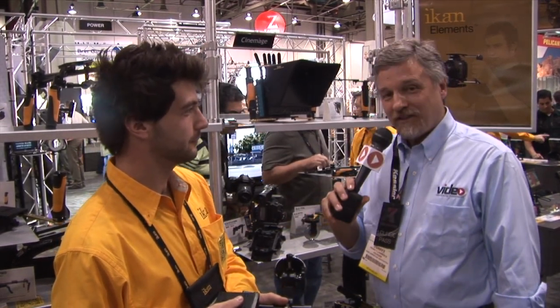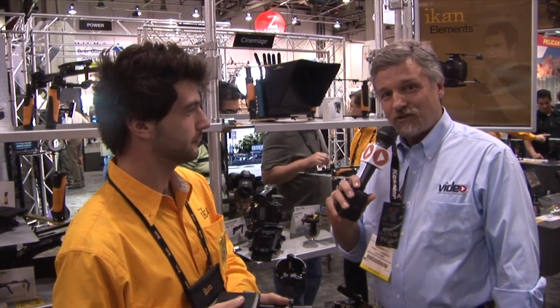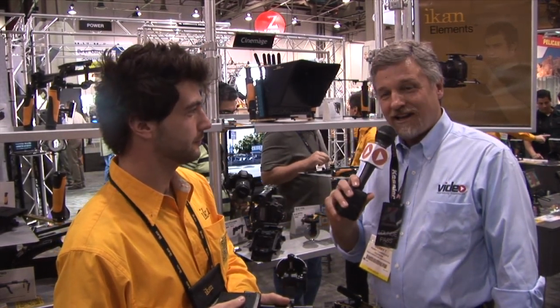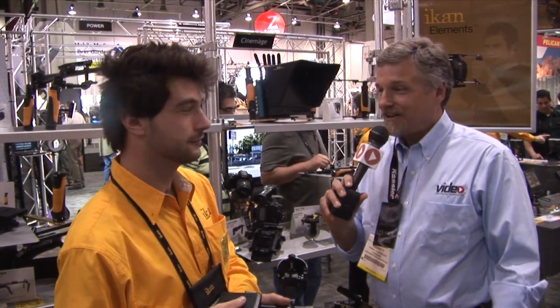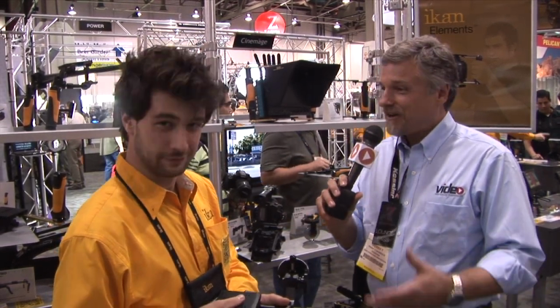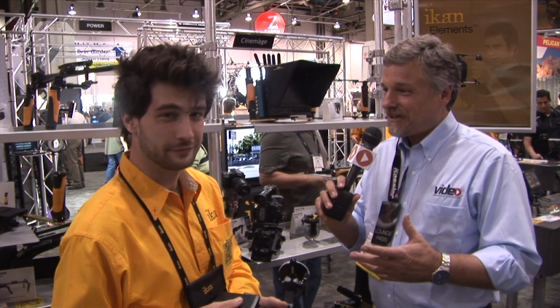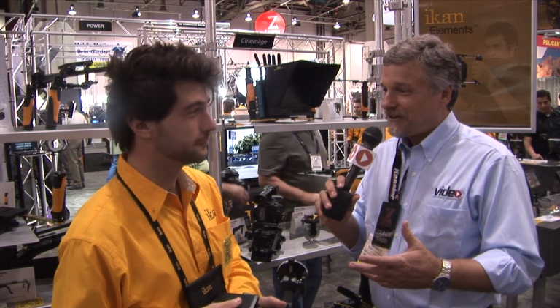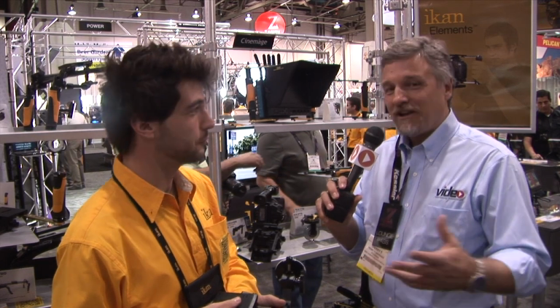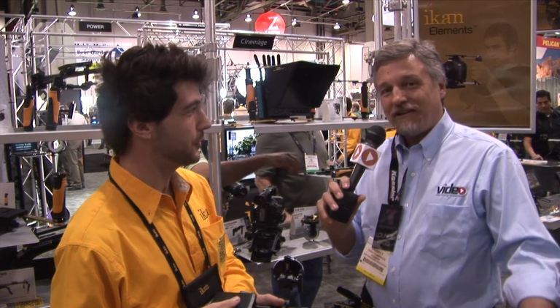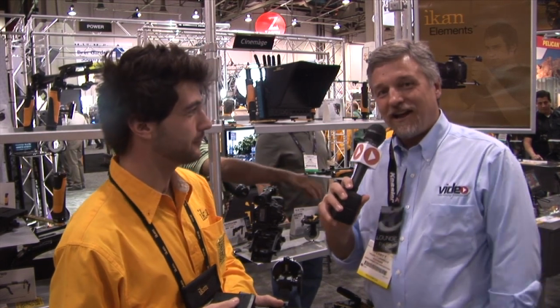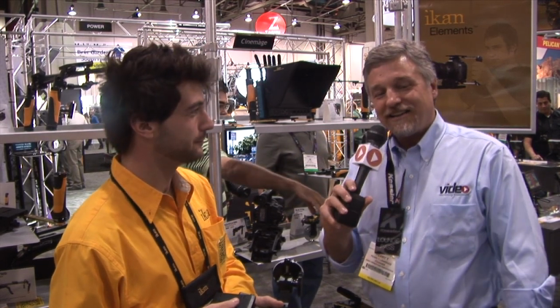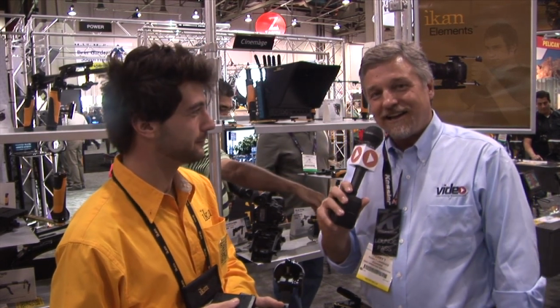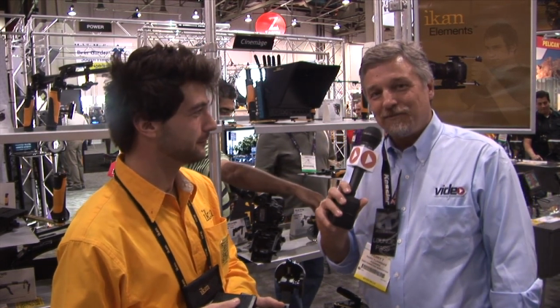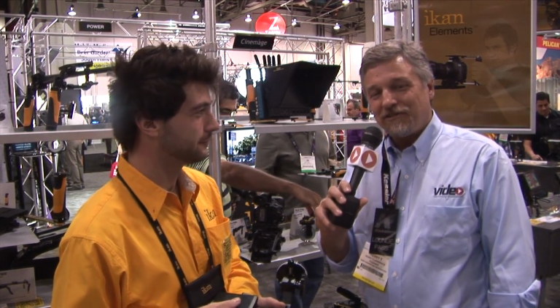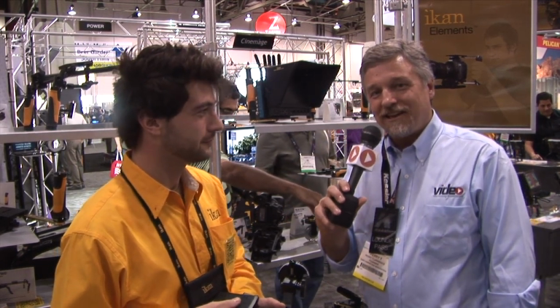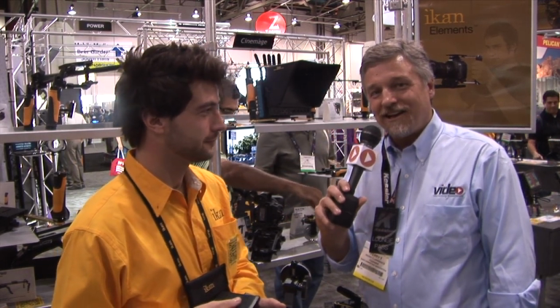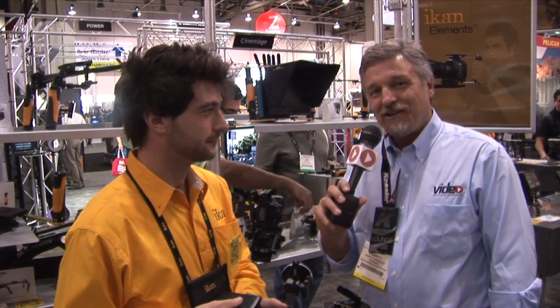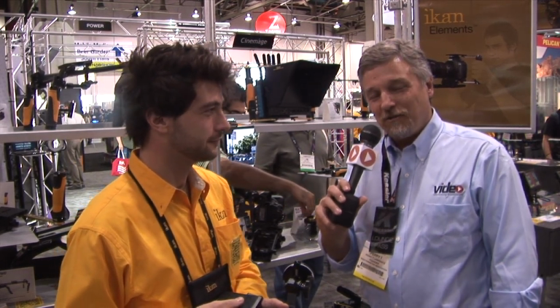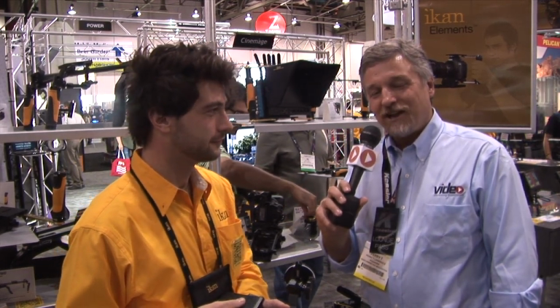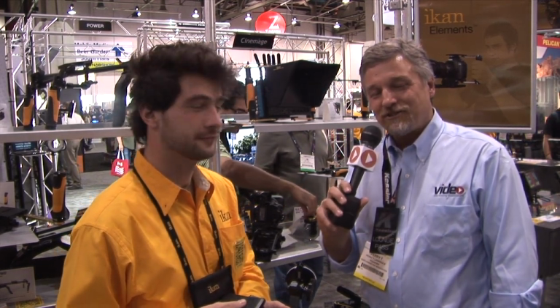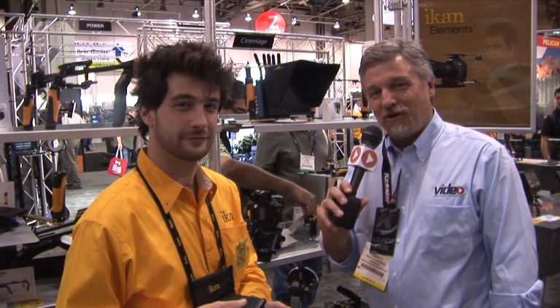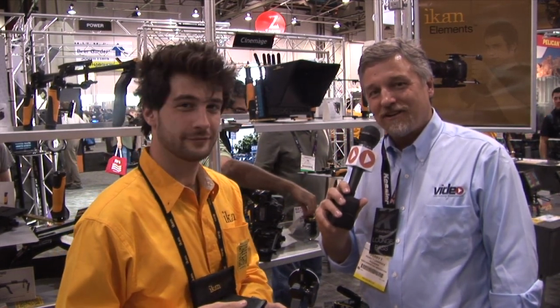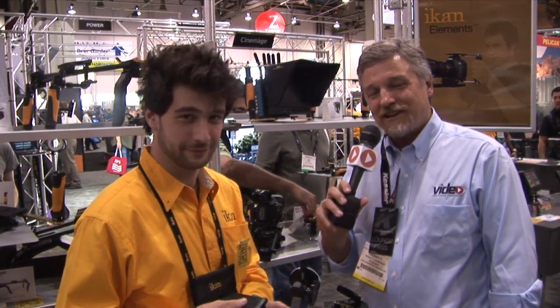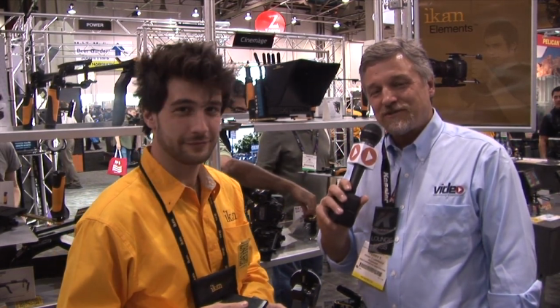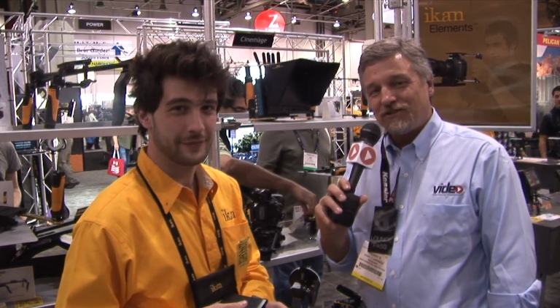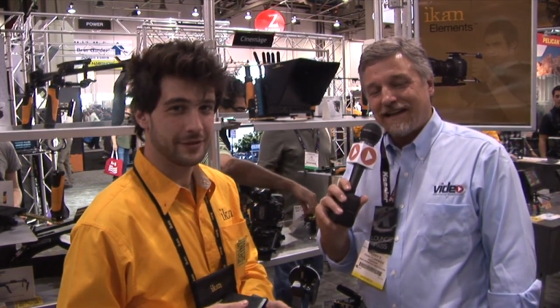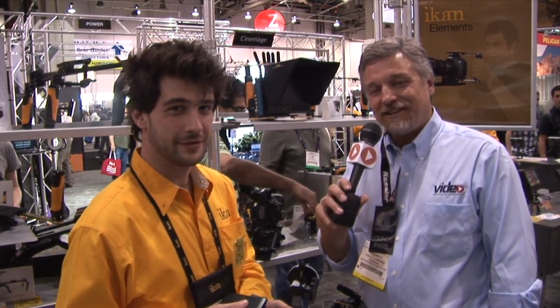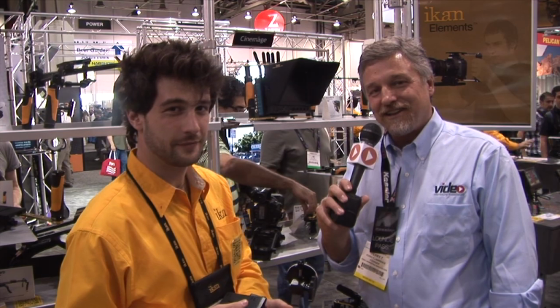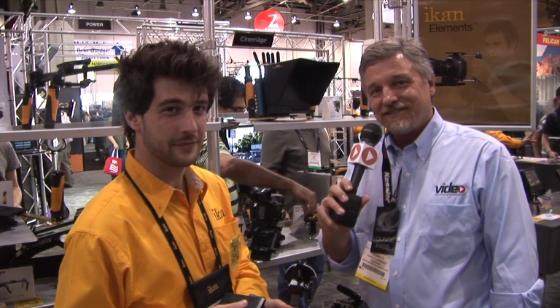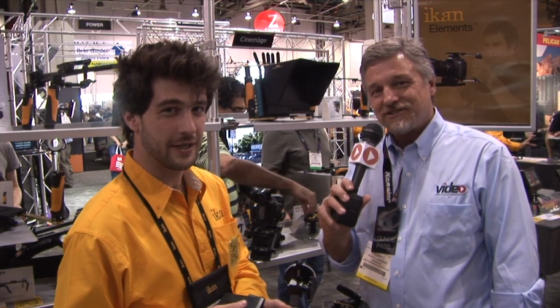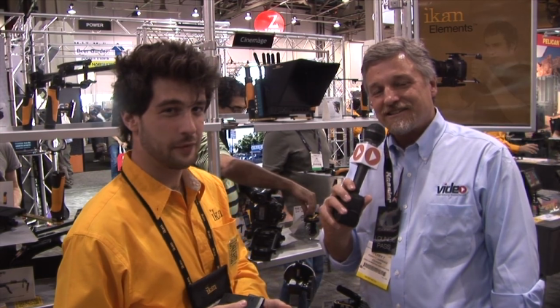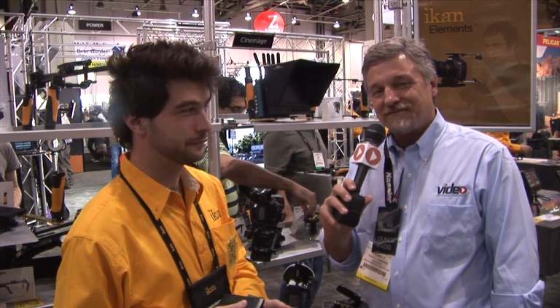Thanks, Ryan. Great stuff here. Ryan at the Icon booth — we'll be here for some more. AskMrVideo.TV. We'll see you next time.